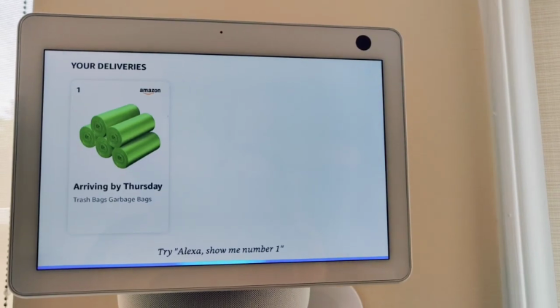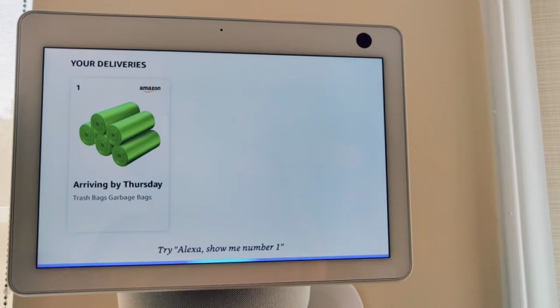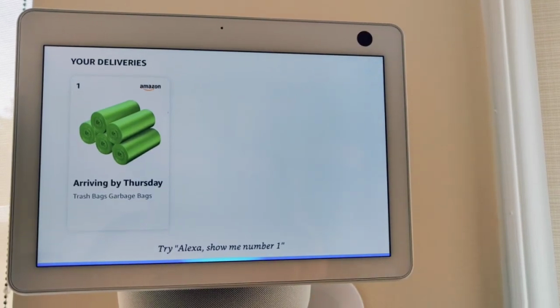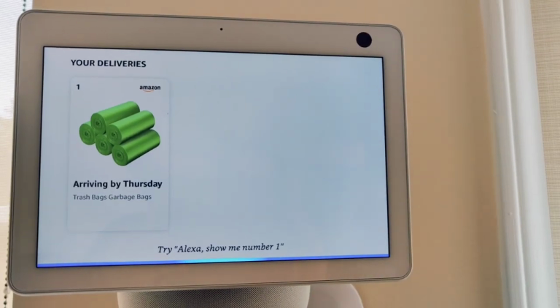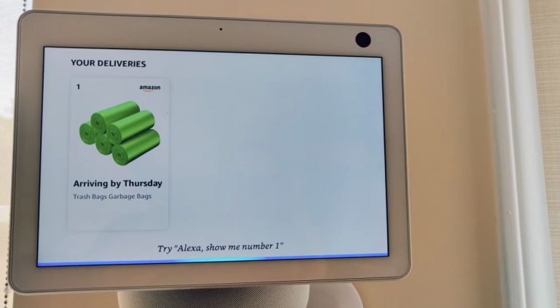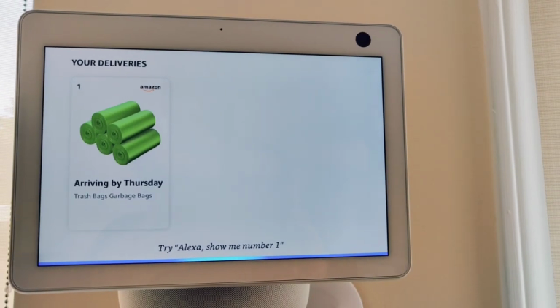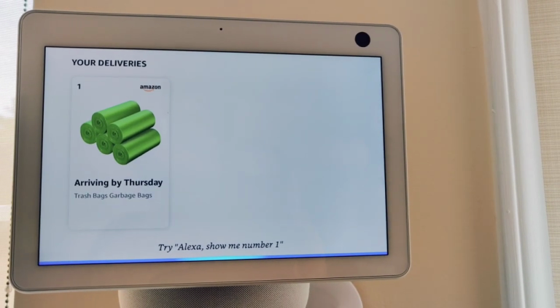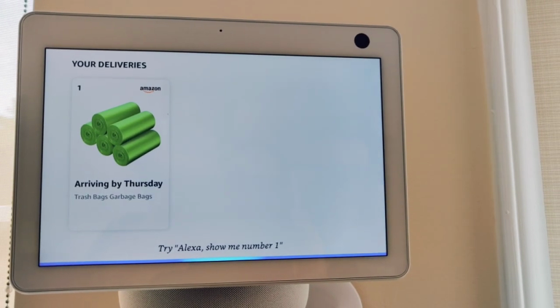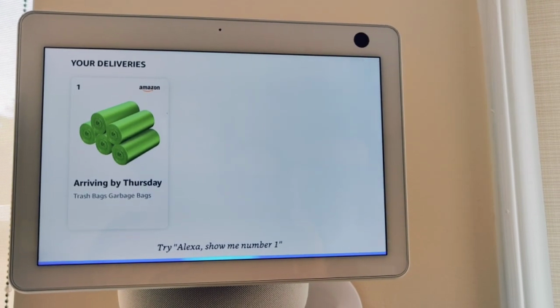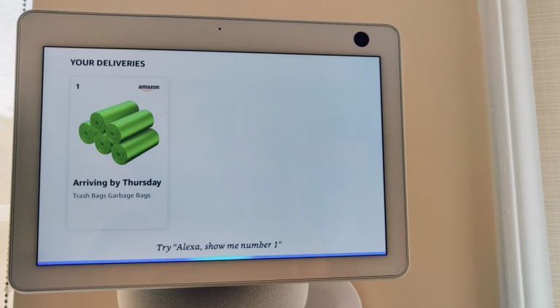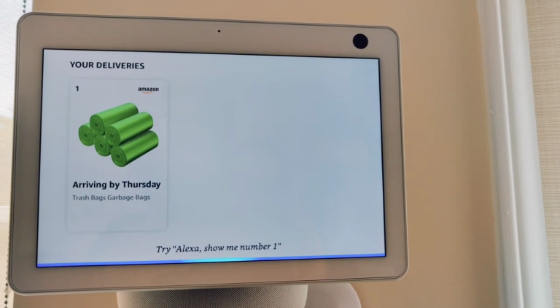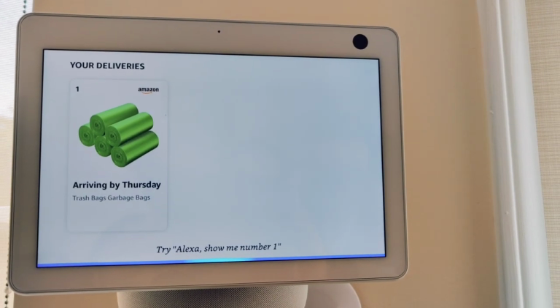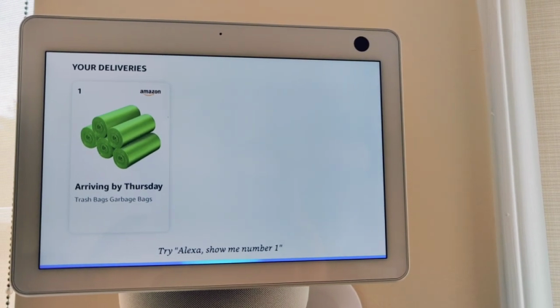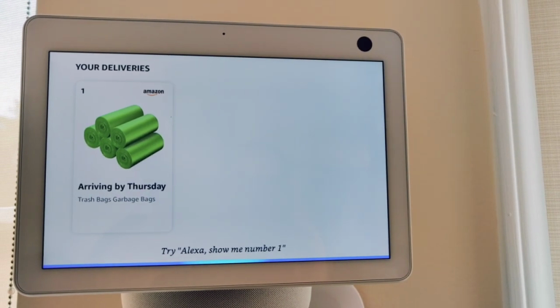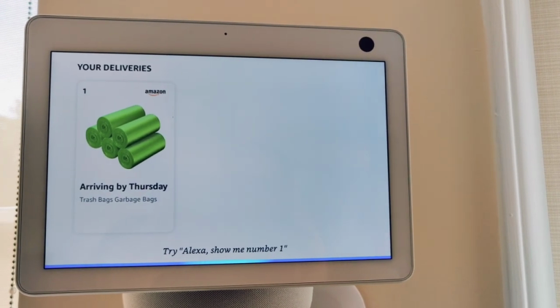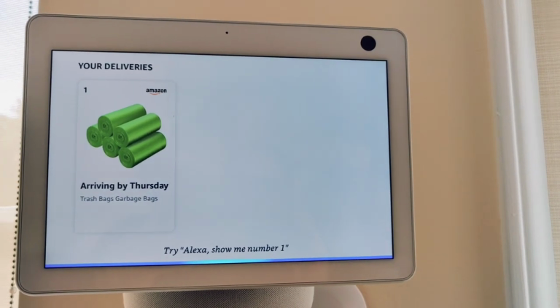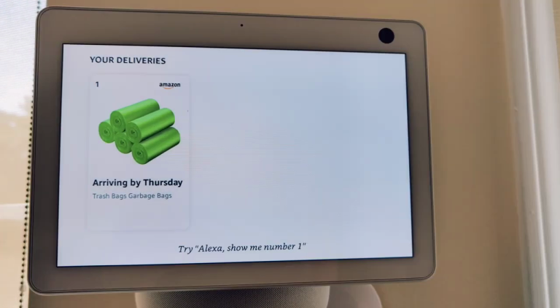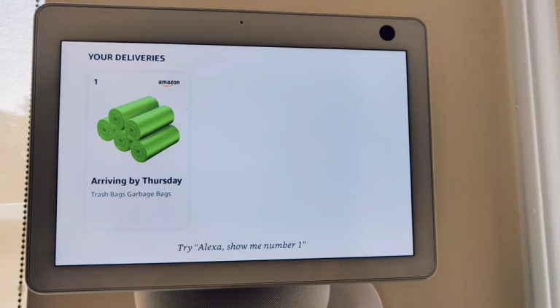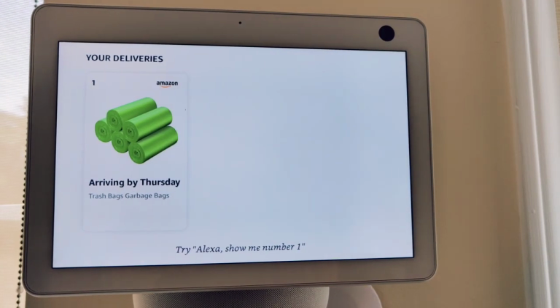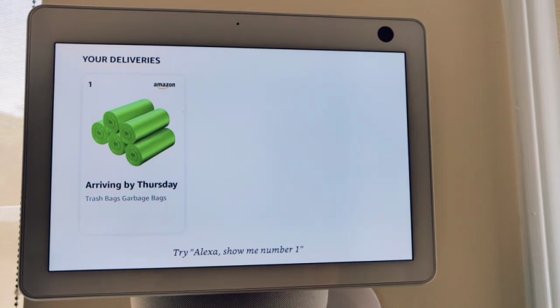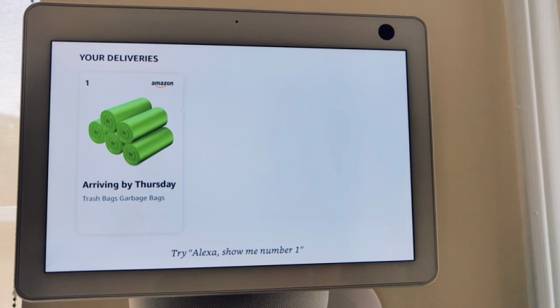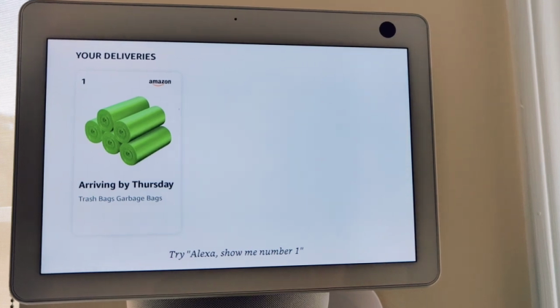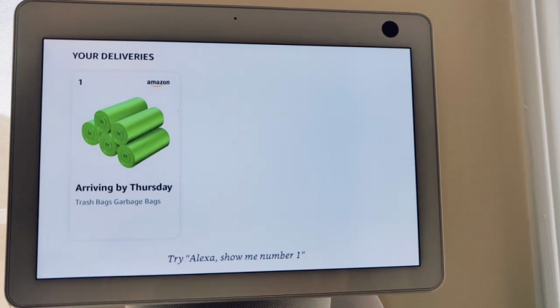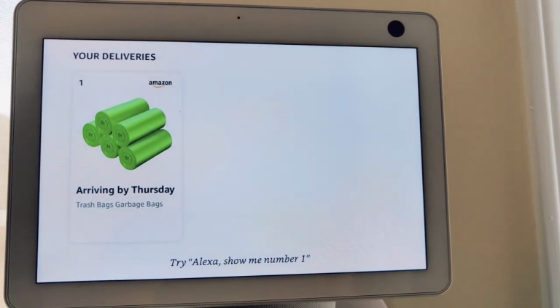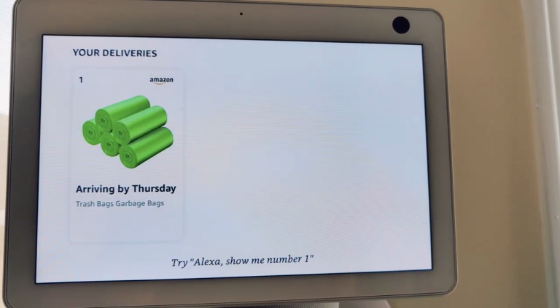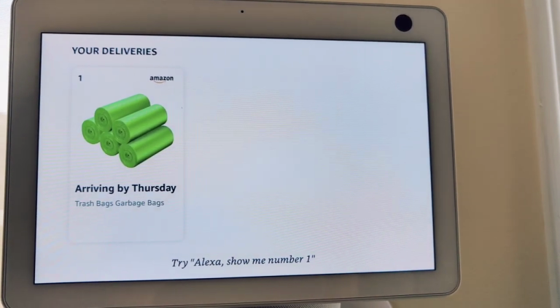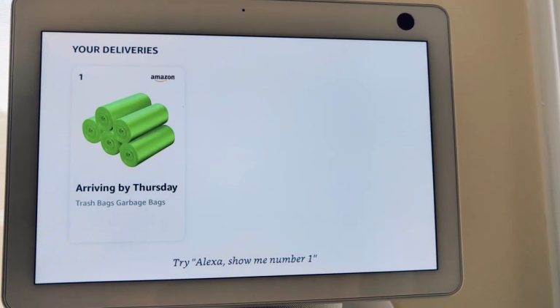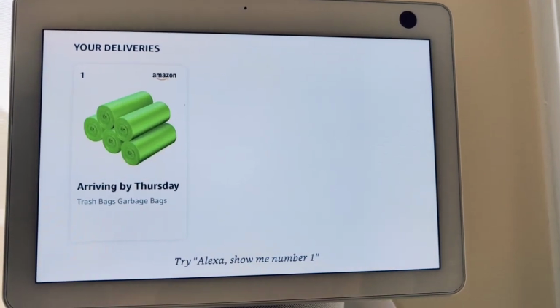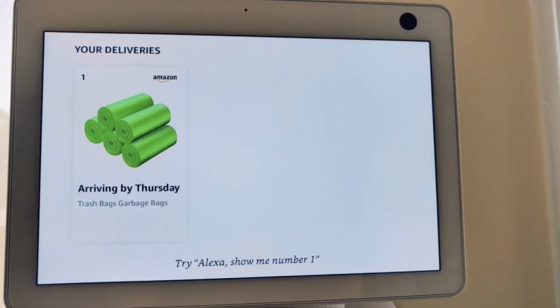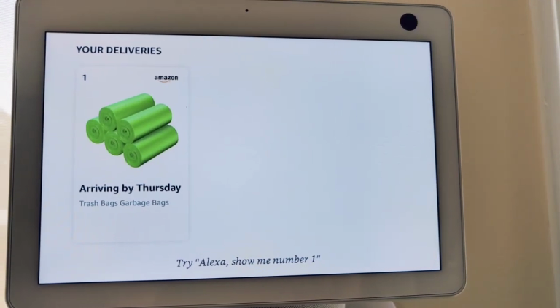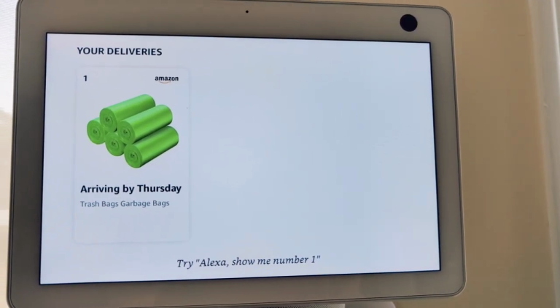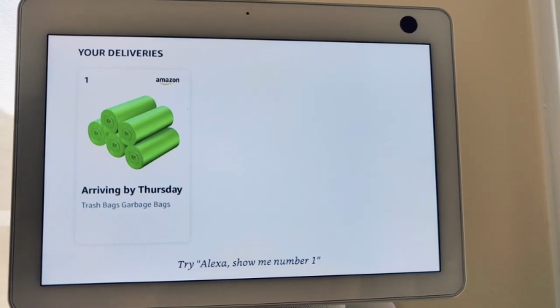Alexa, do I have a delivery today? It responds: trash bags and garbage bags should arrive by Thursday.